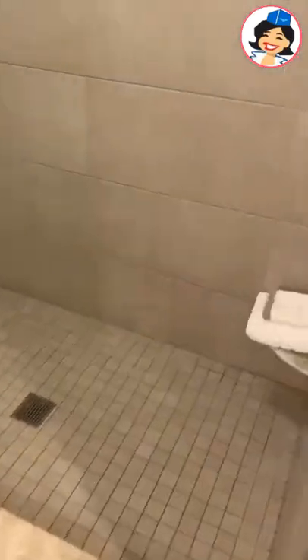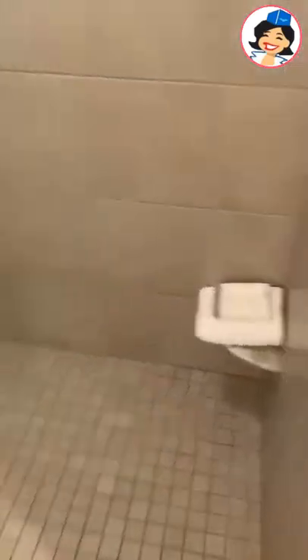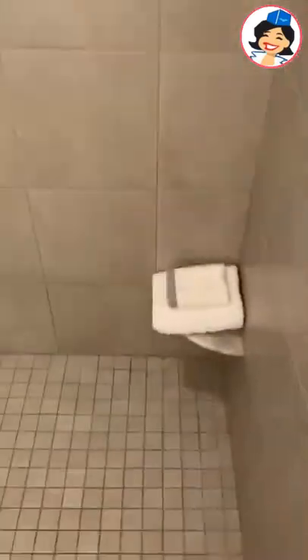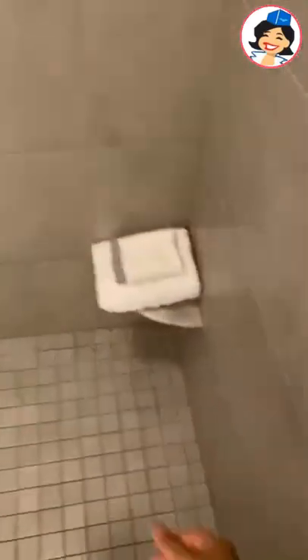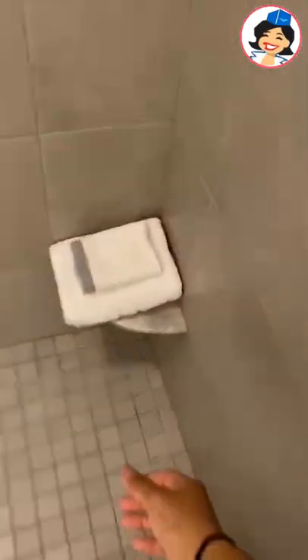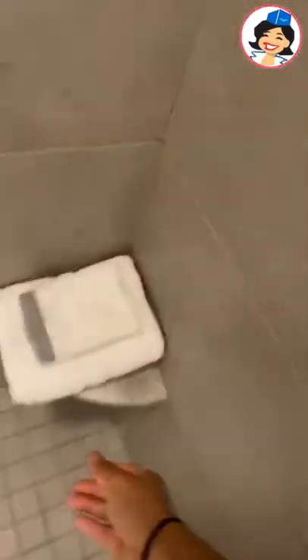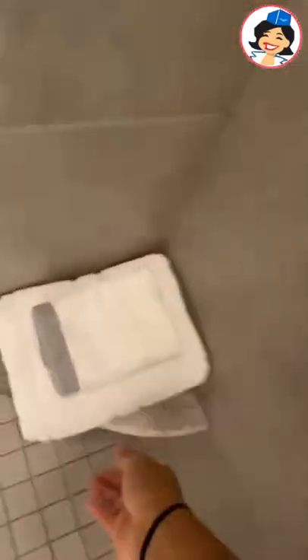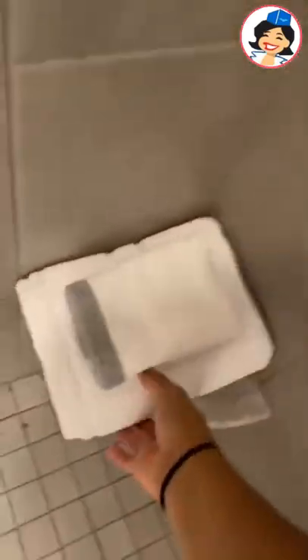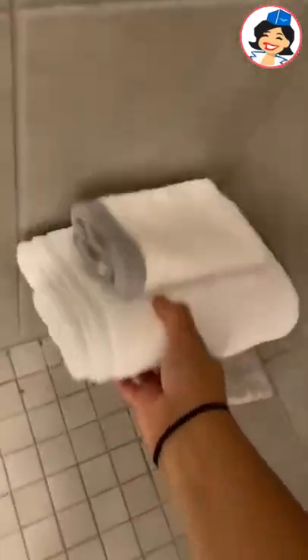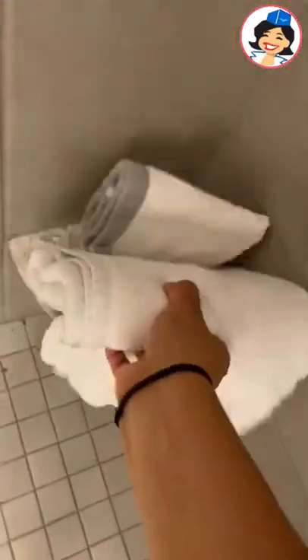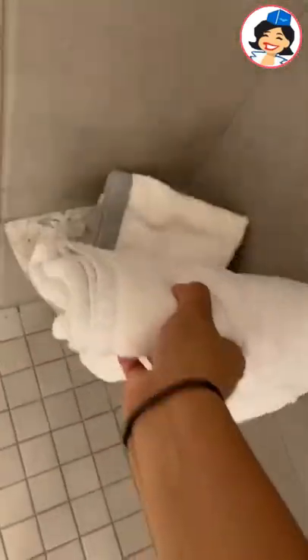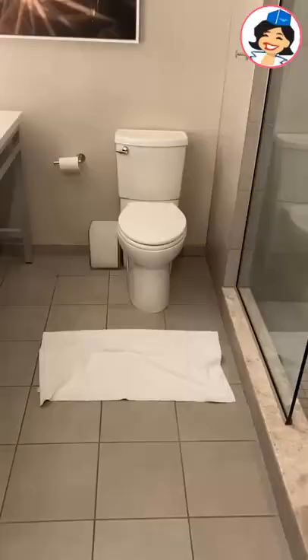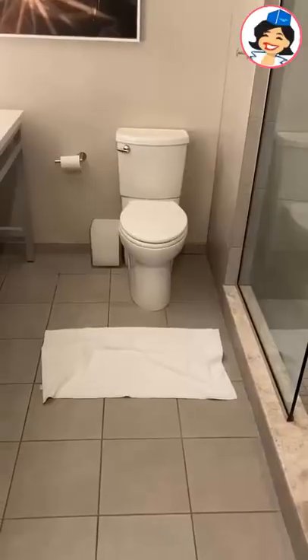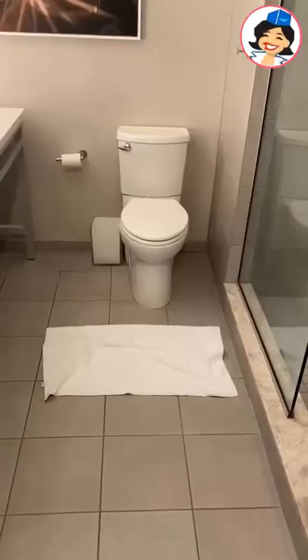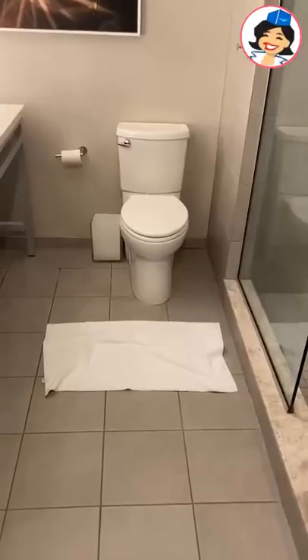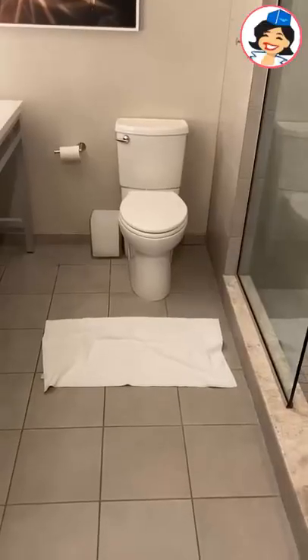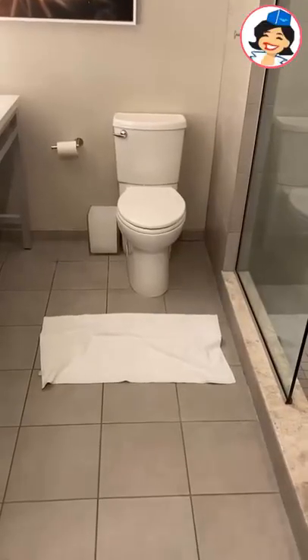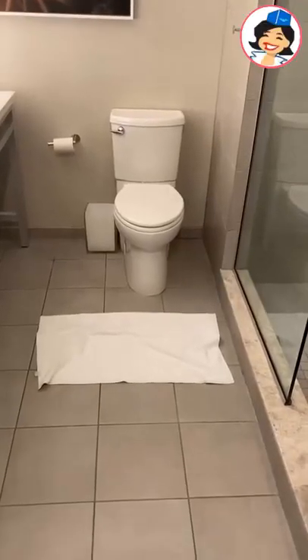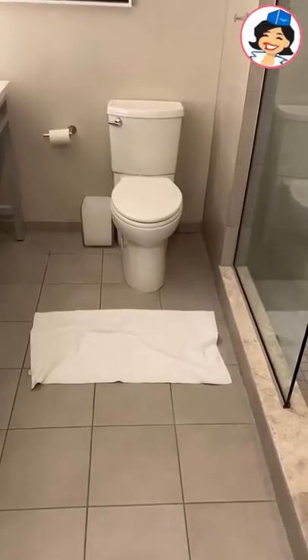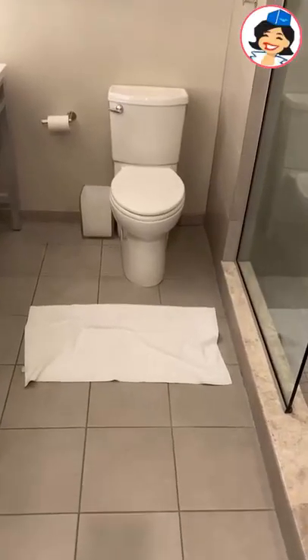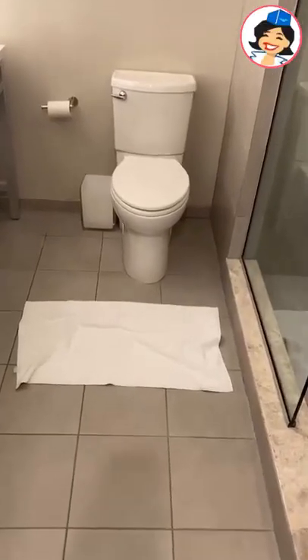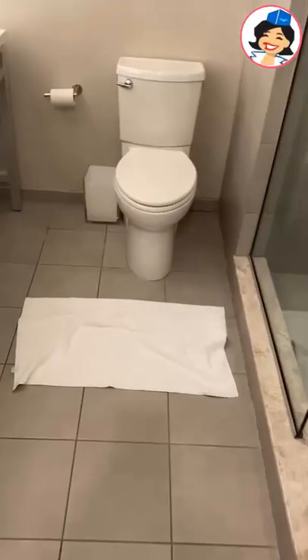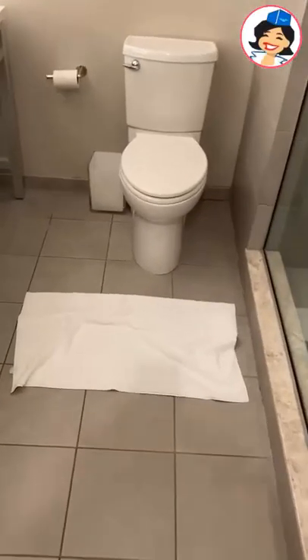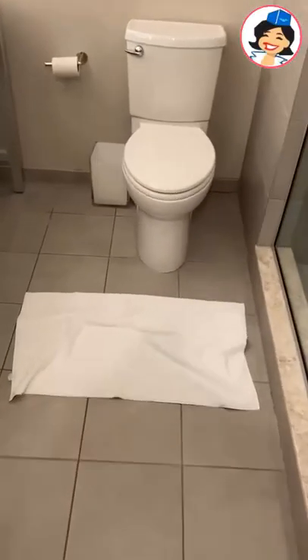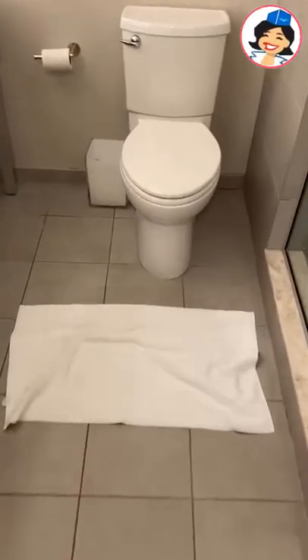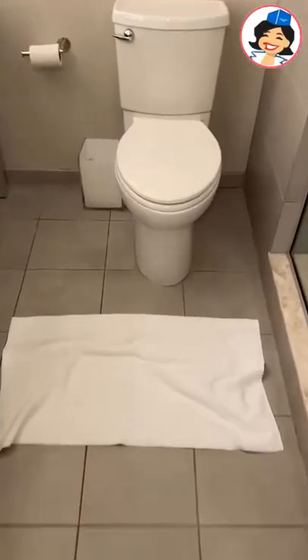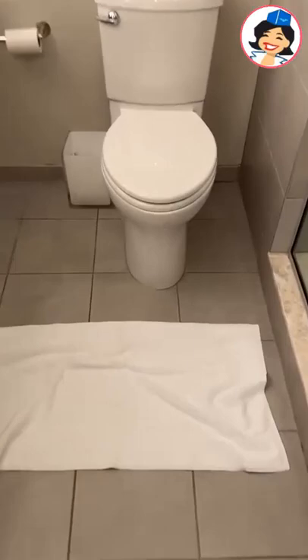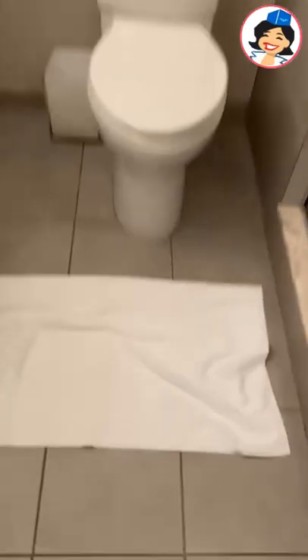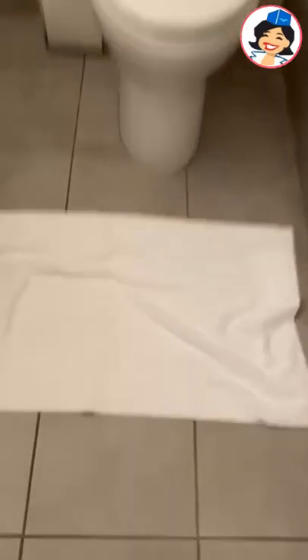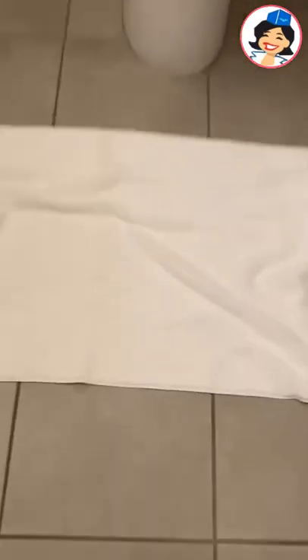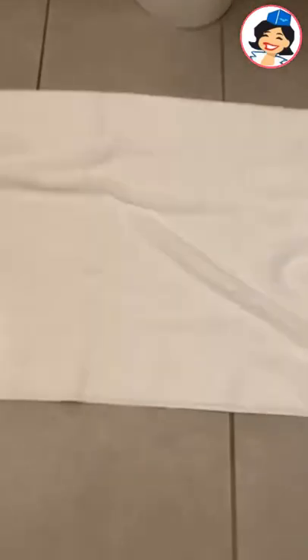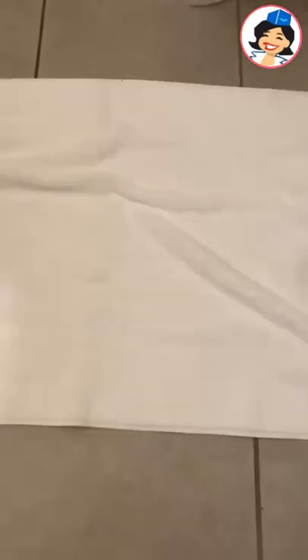Next, I like to place the bath mat immediately by the restroom so I have a nice plush bath carpet.